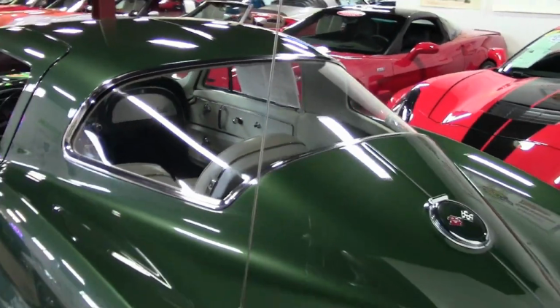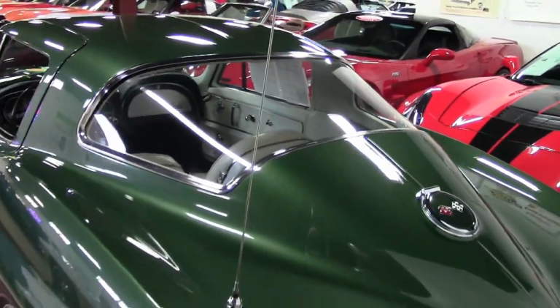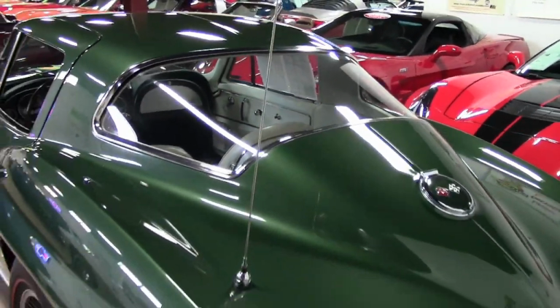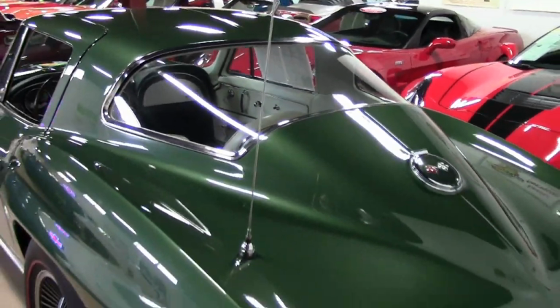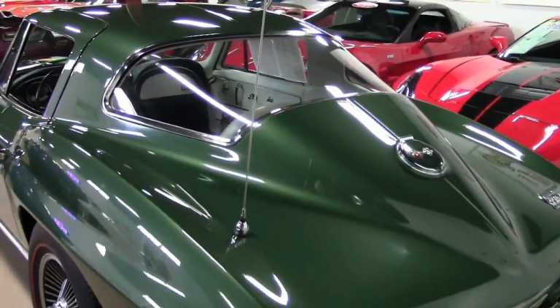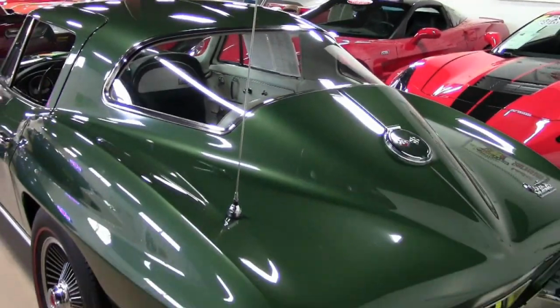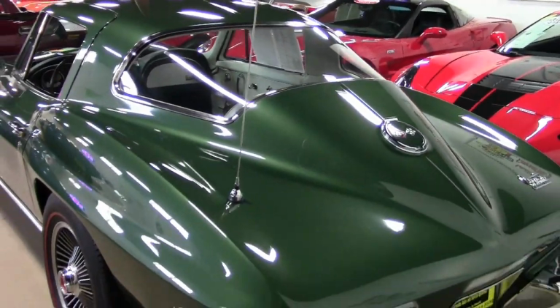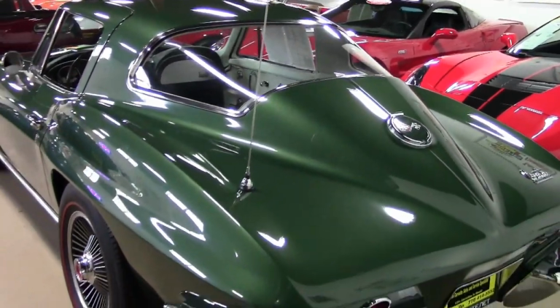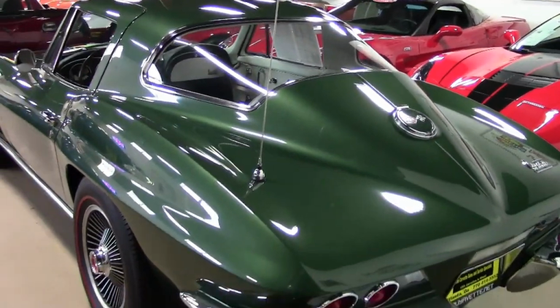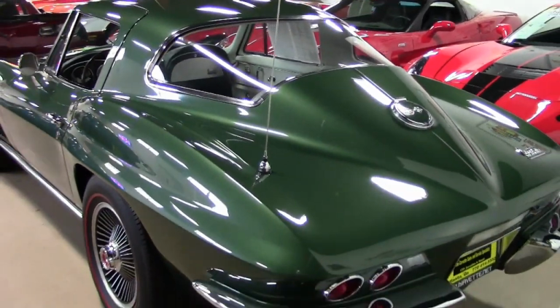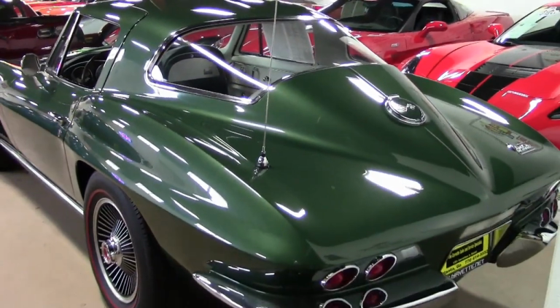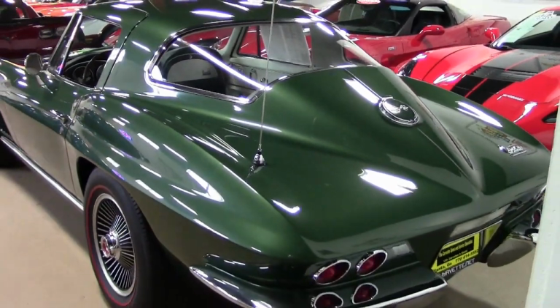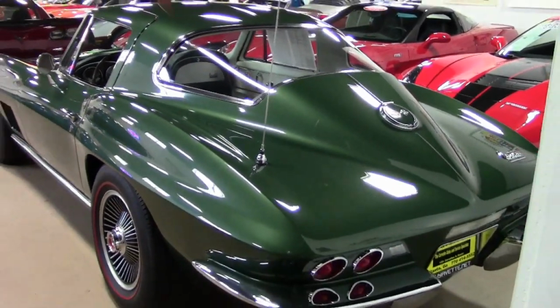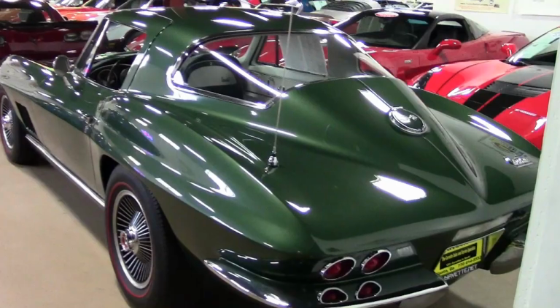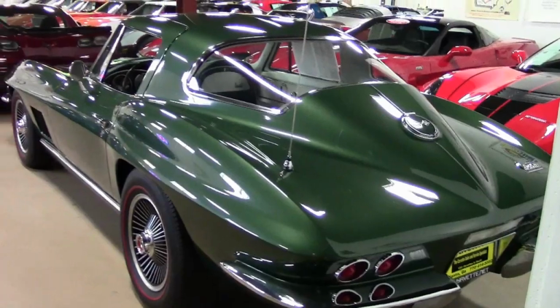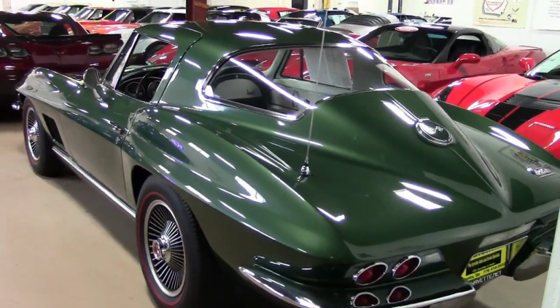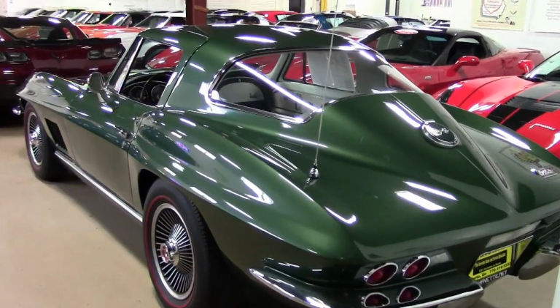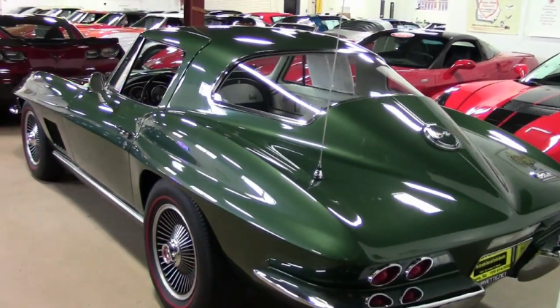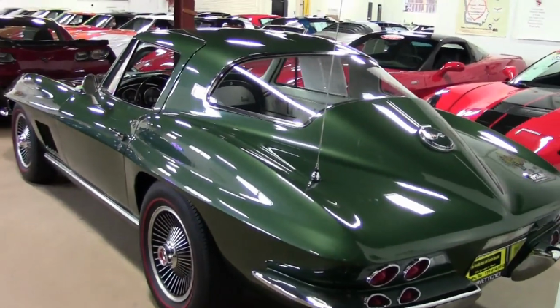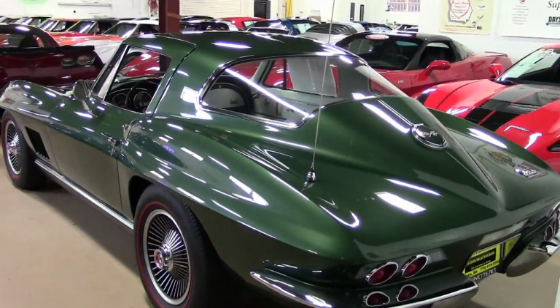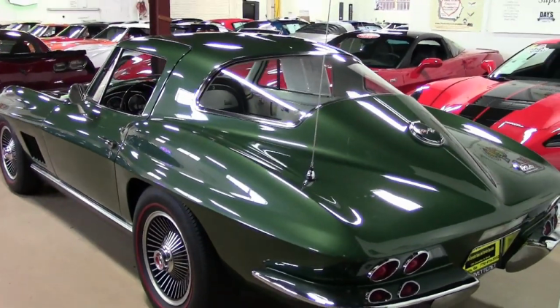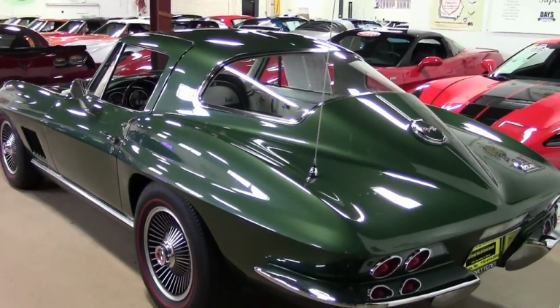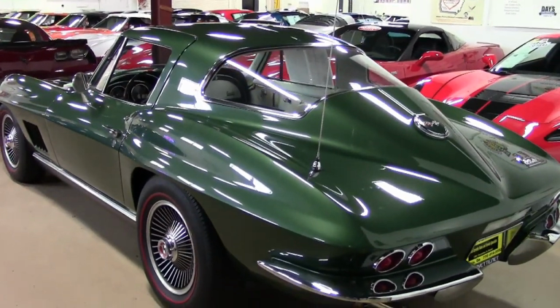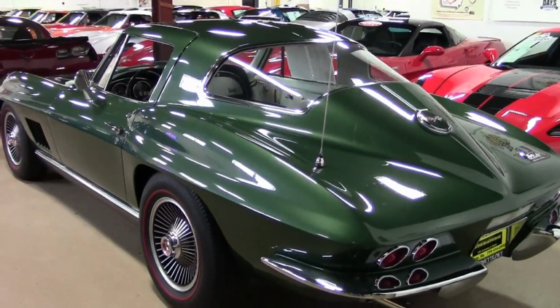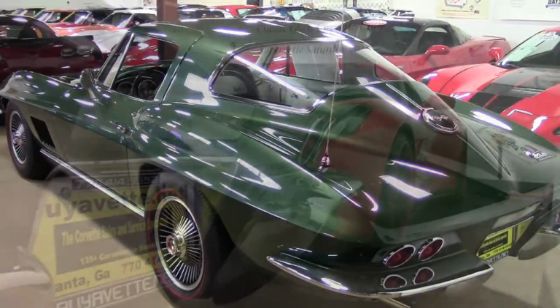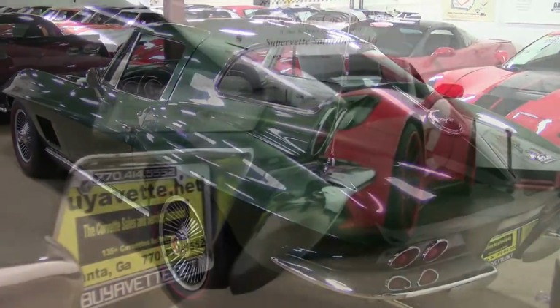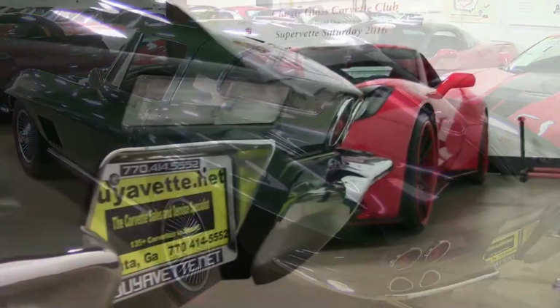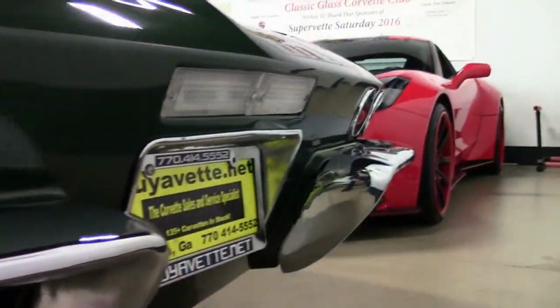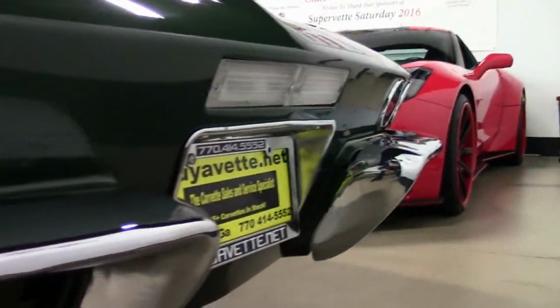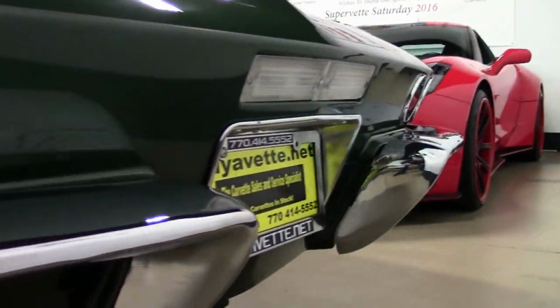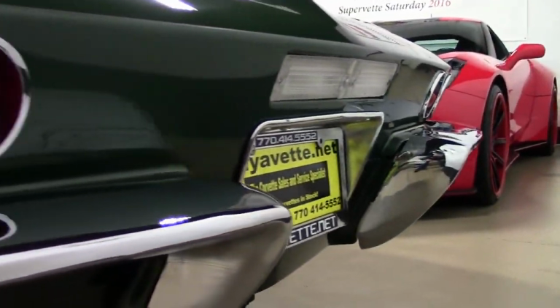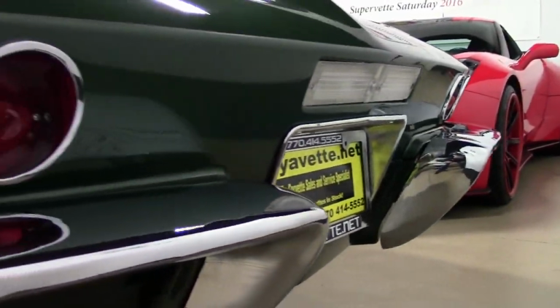Under the hood you'll find a matching numbers 300 horsepower, 327 cubic inch engine, and this car has a four-speed manual transmission.